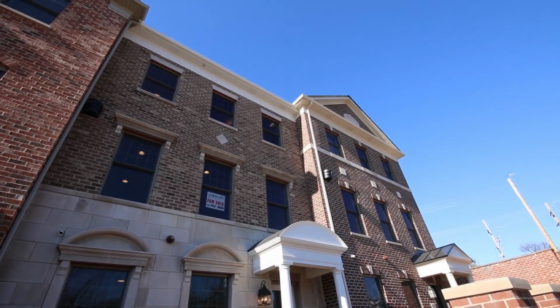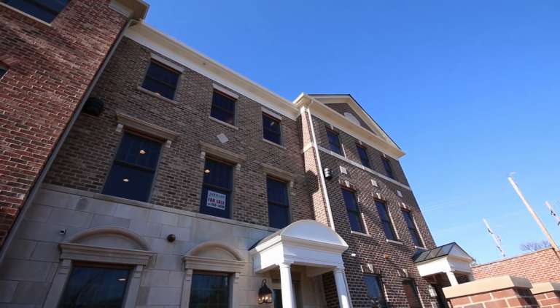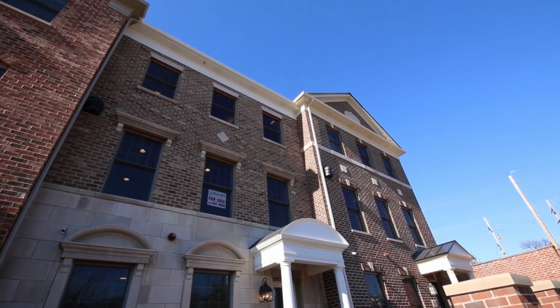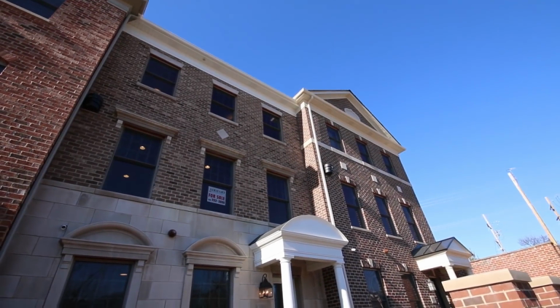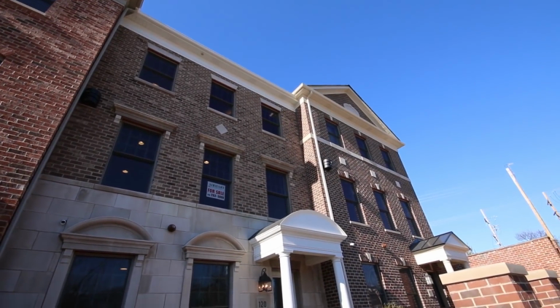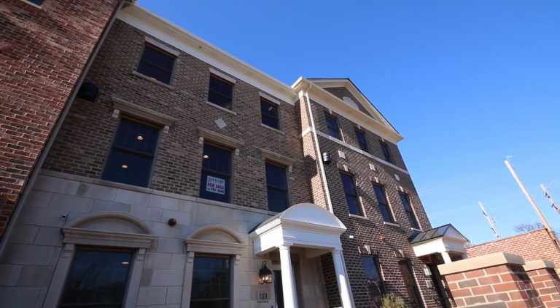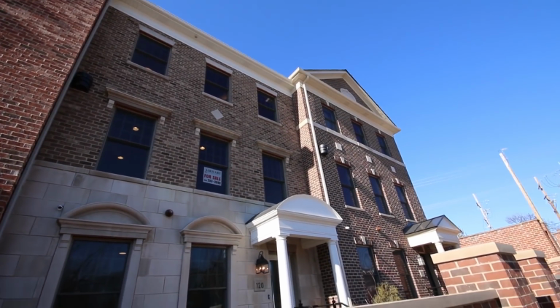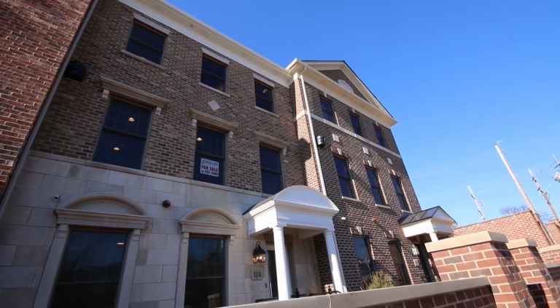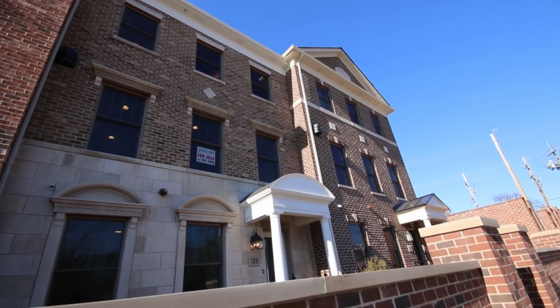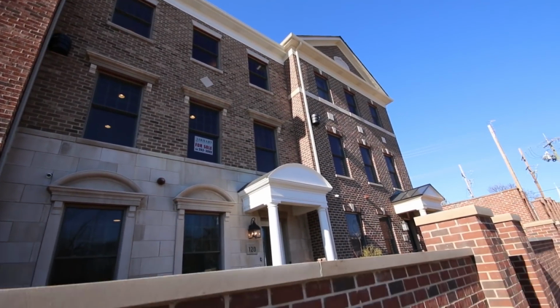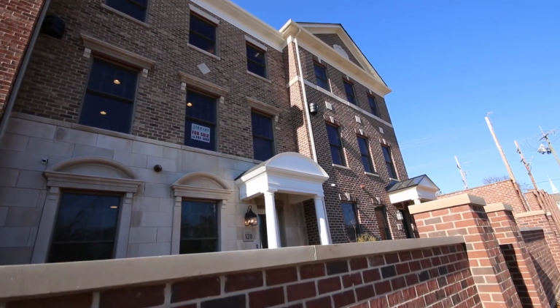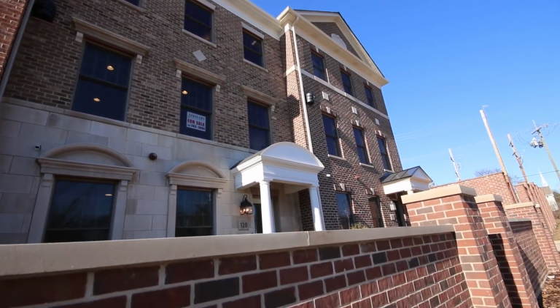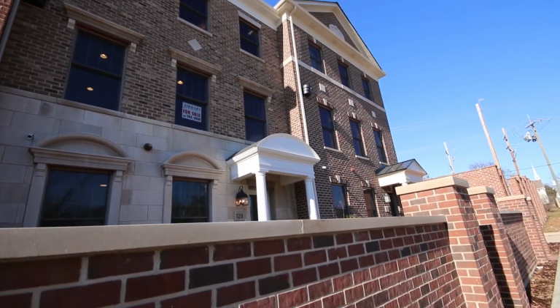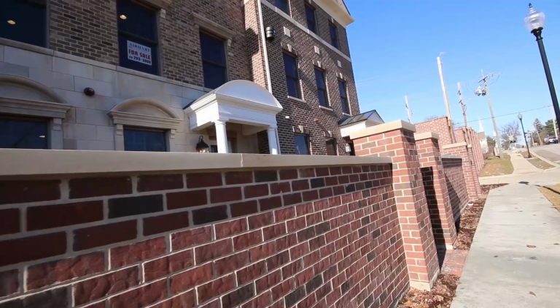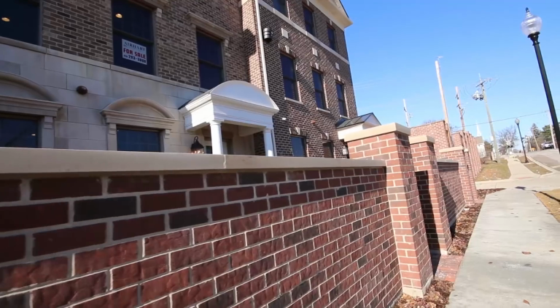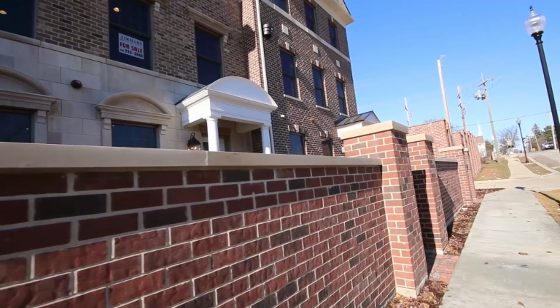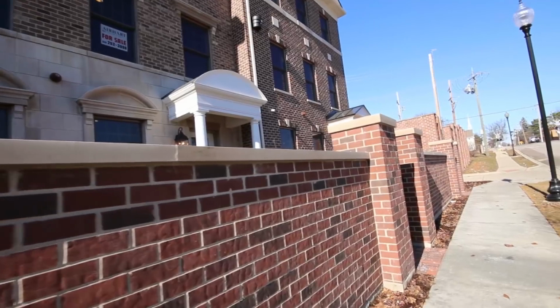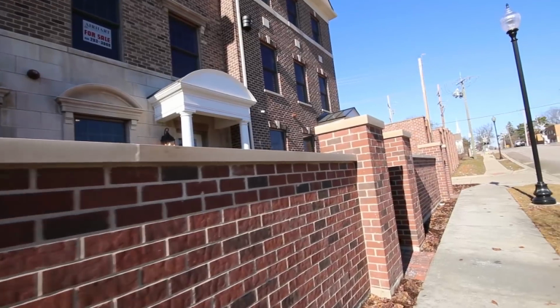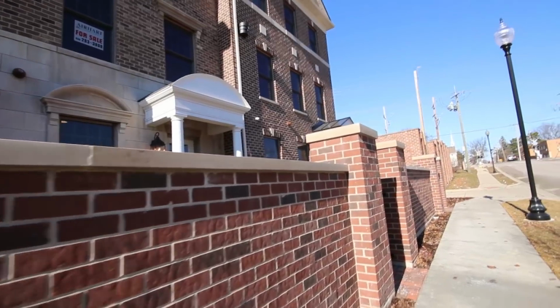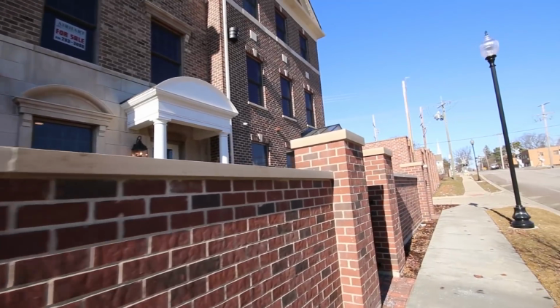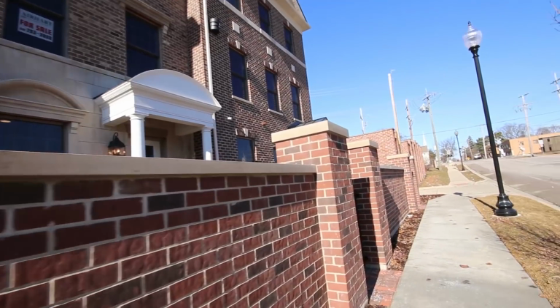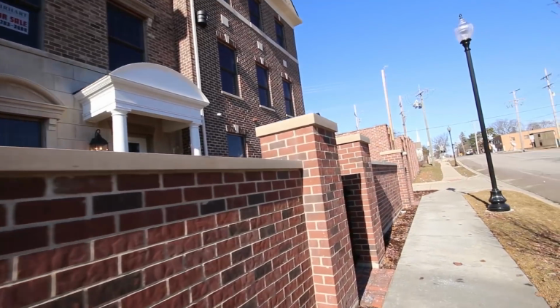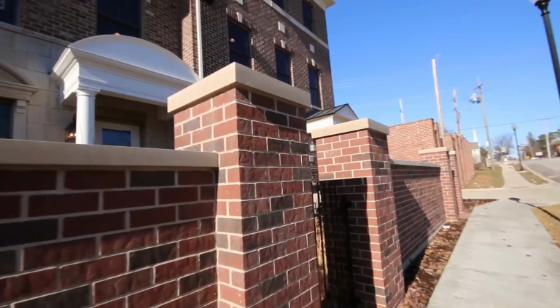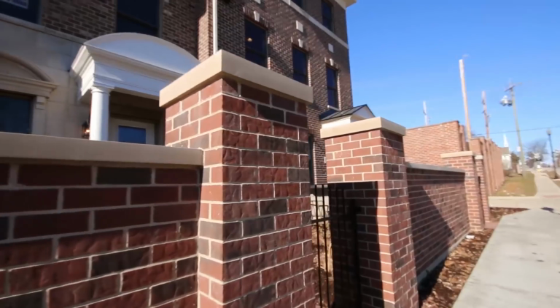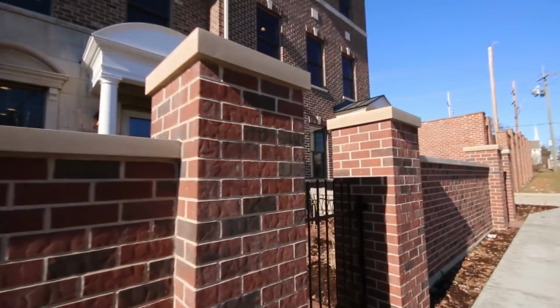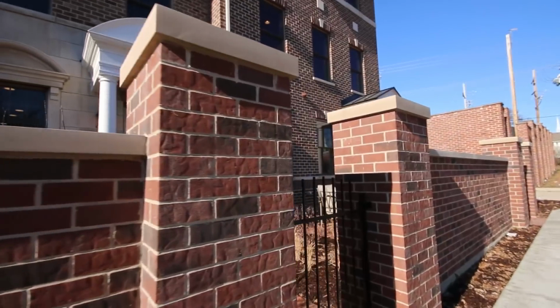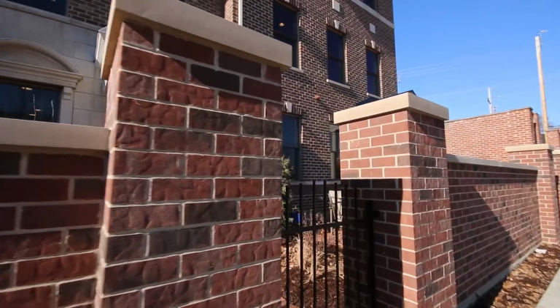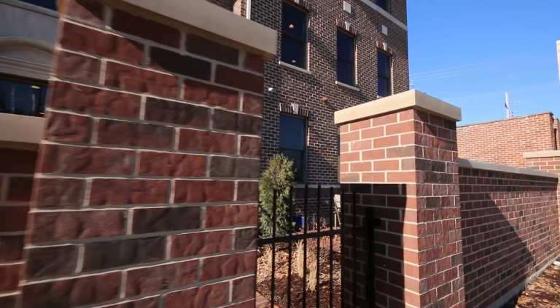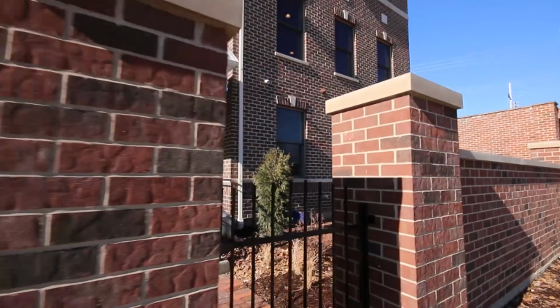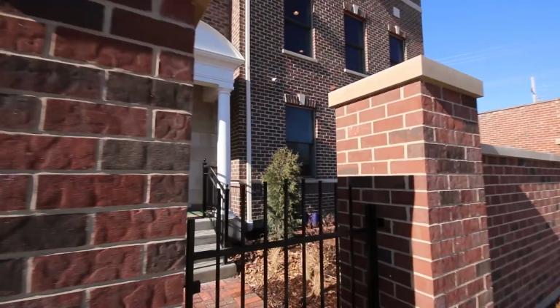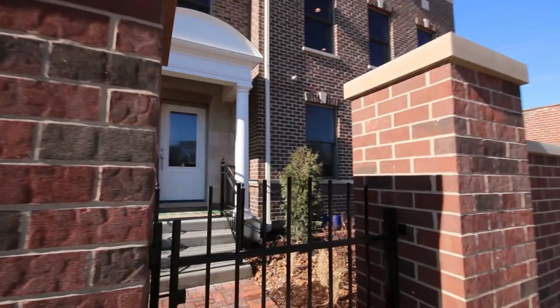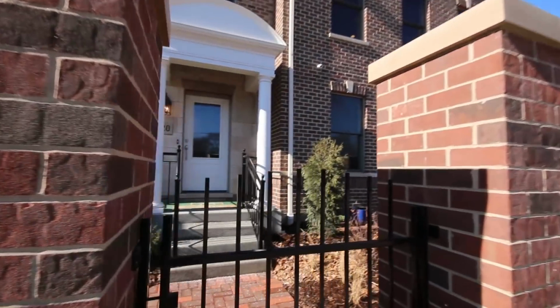Gorgeous brick elevation, courtyard on the front. Let's go take a look at this decorated model.